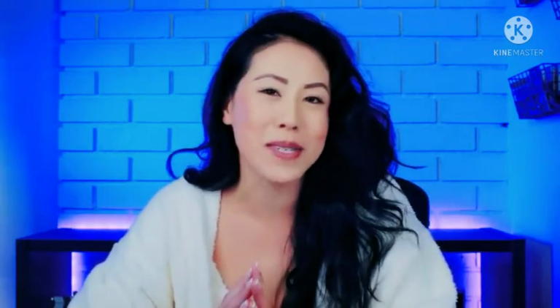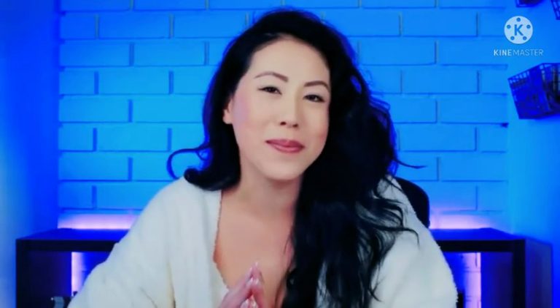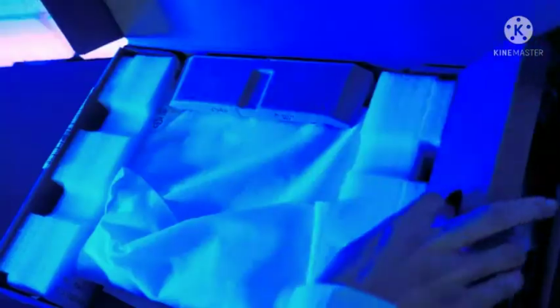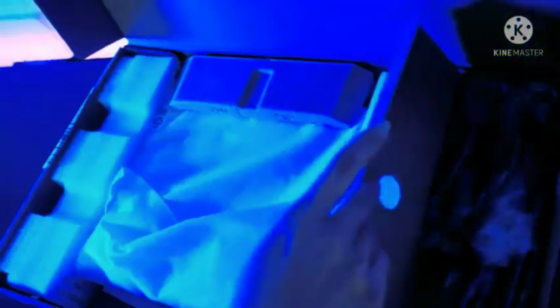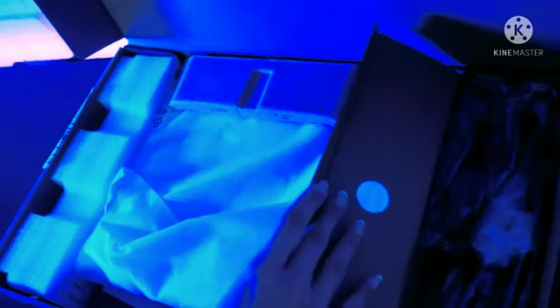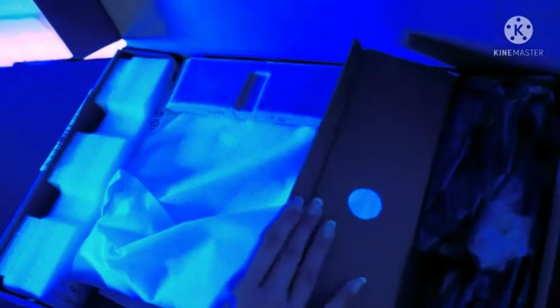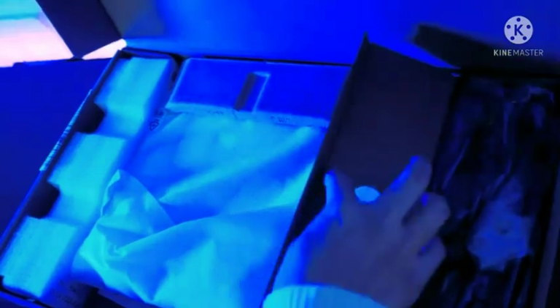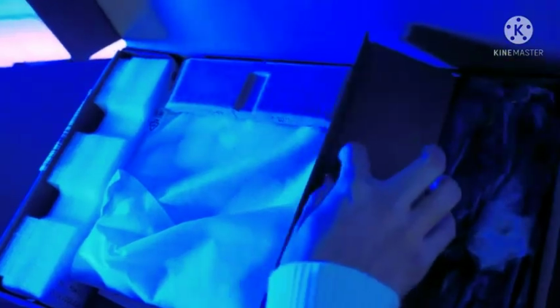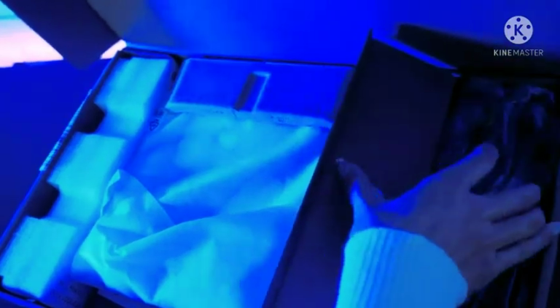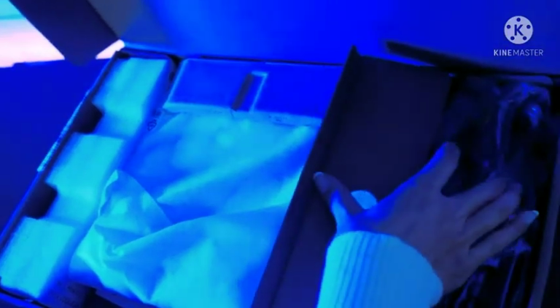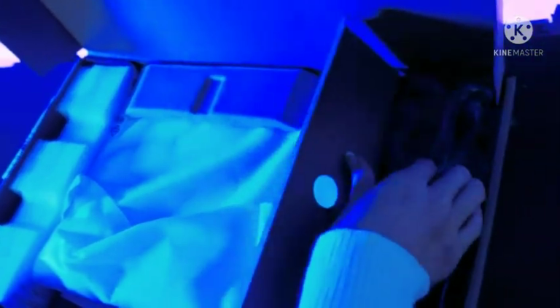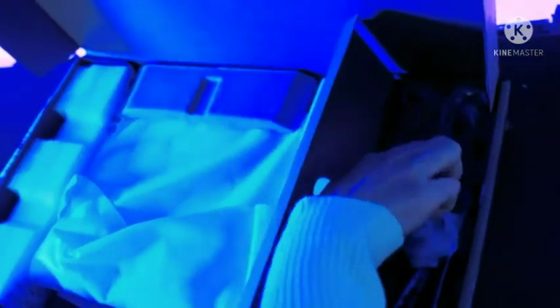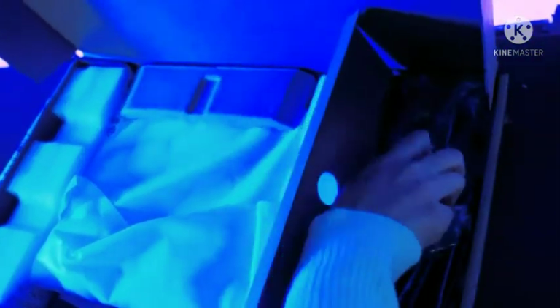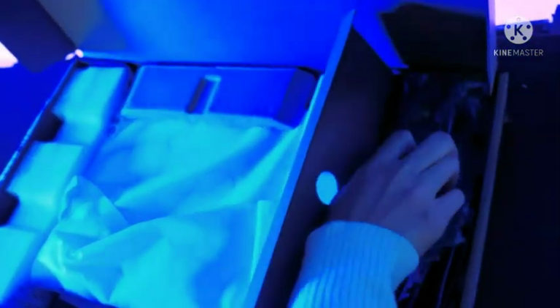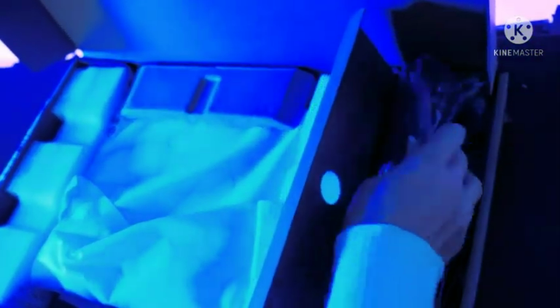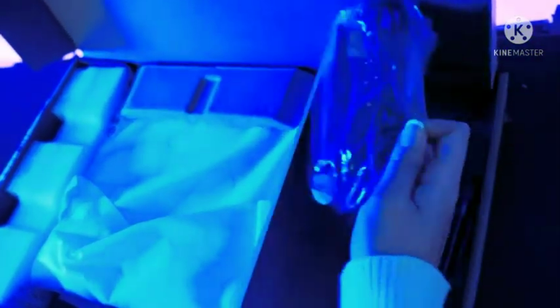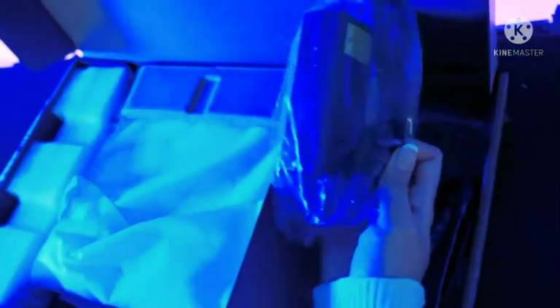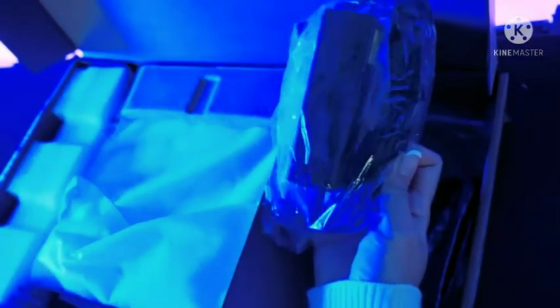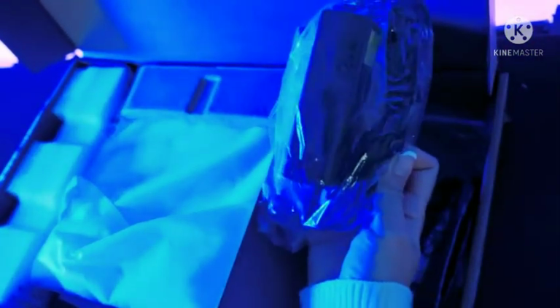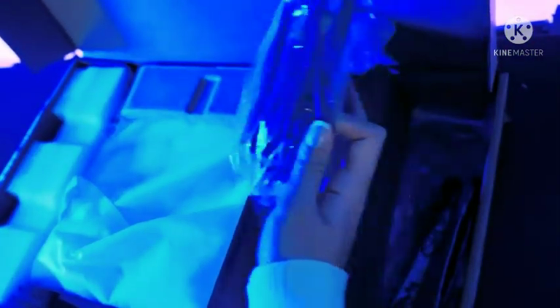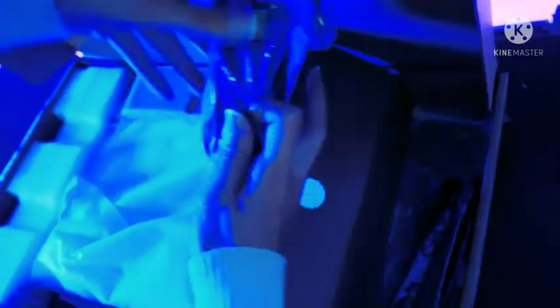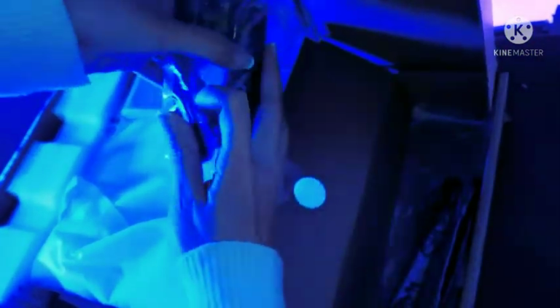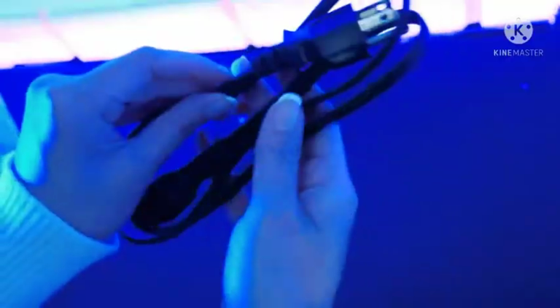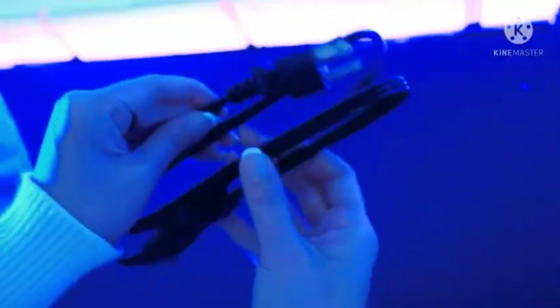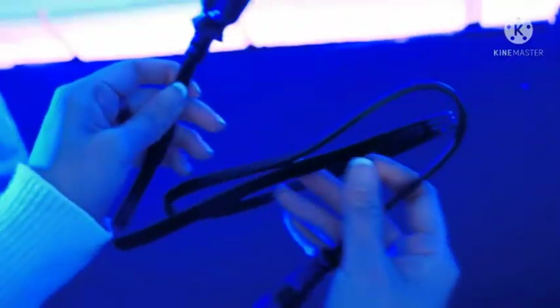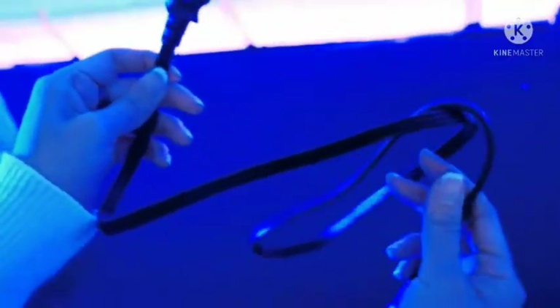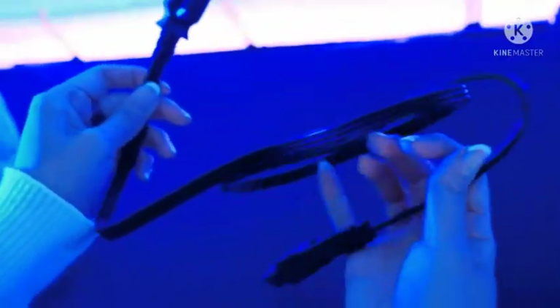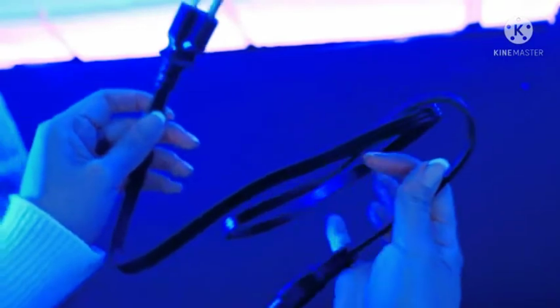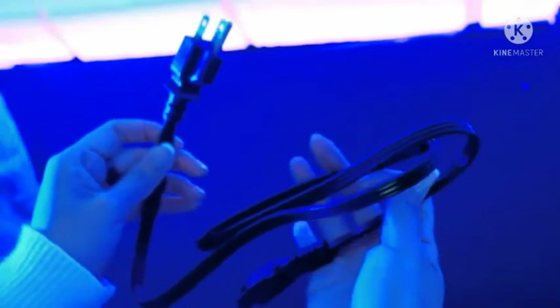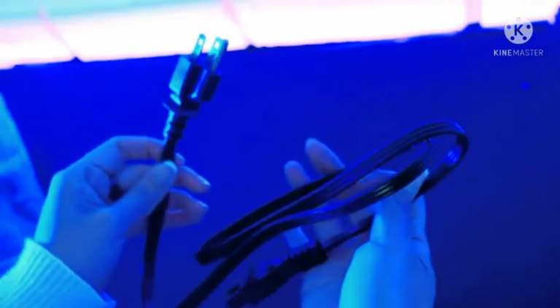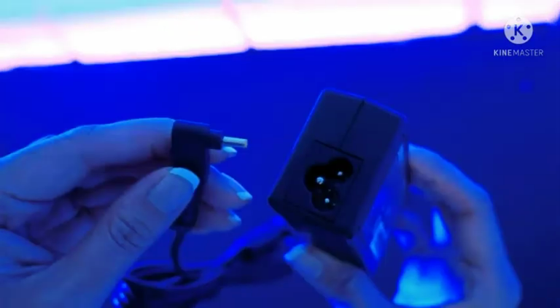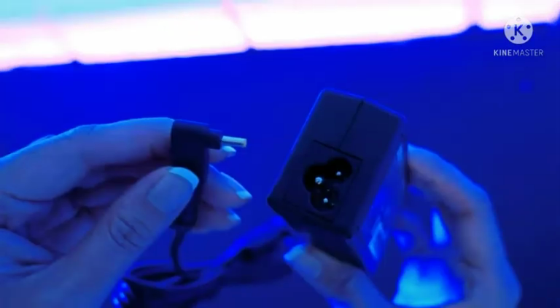First of all, we have our power cord, an AC adapter.